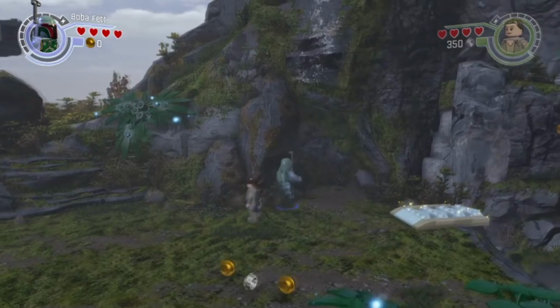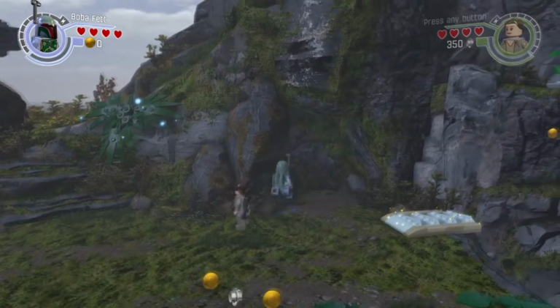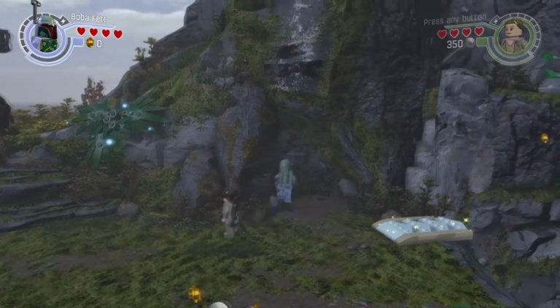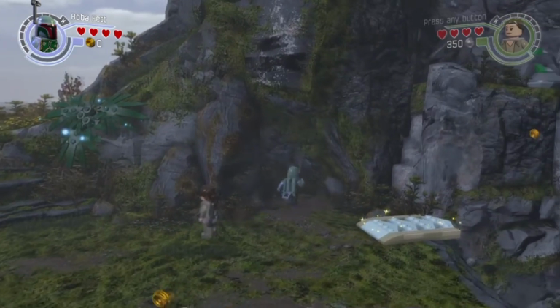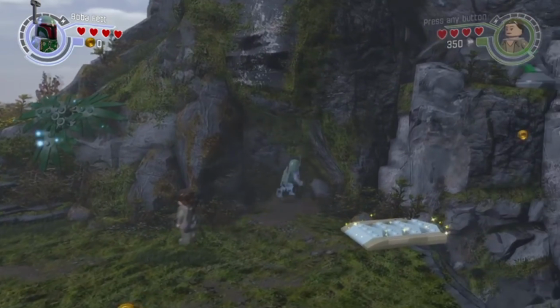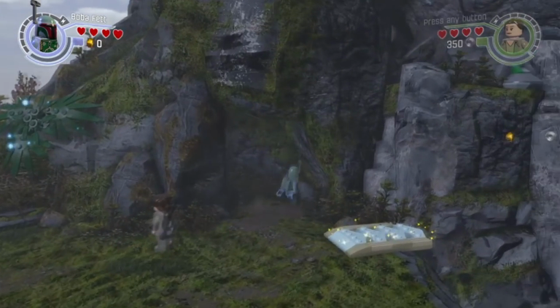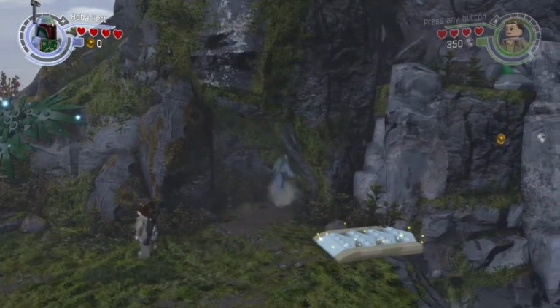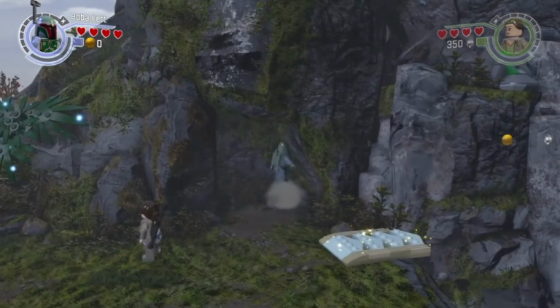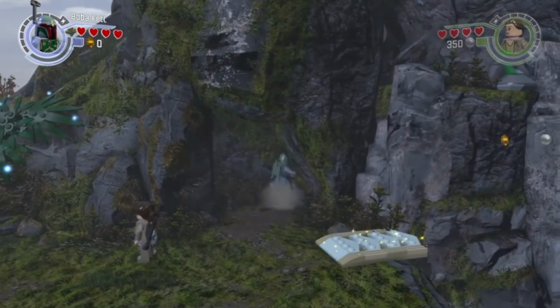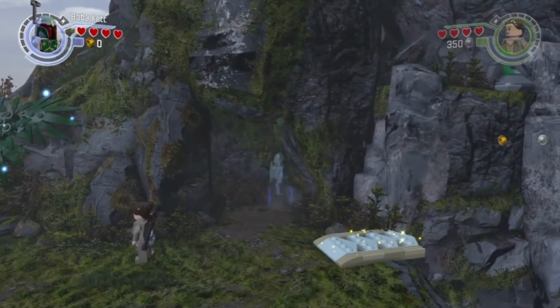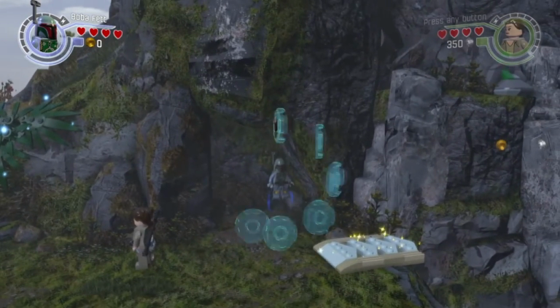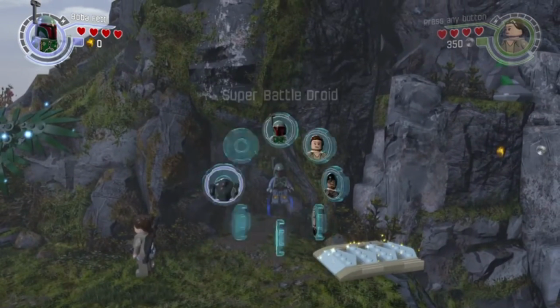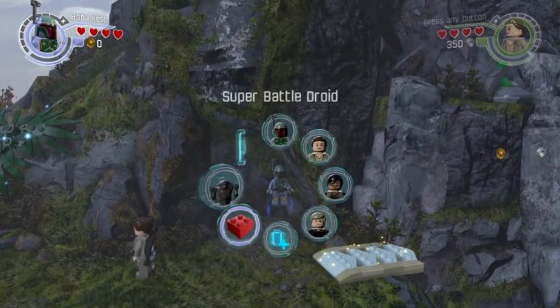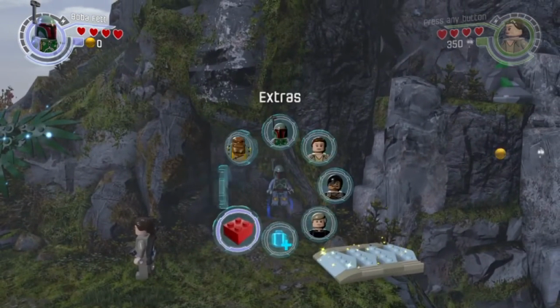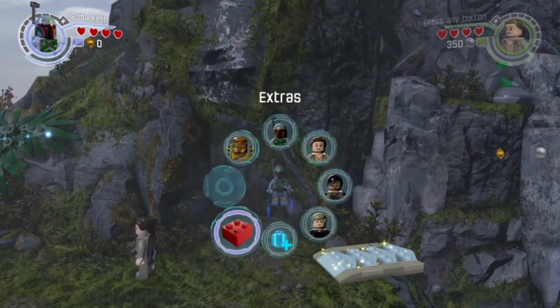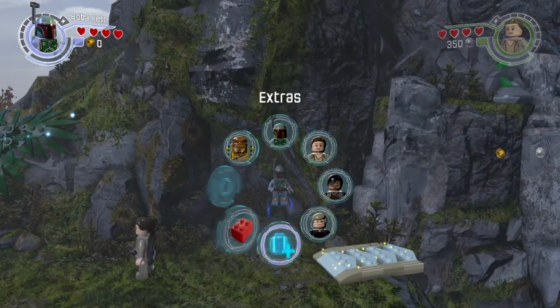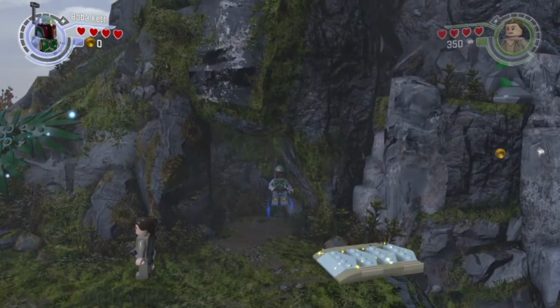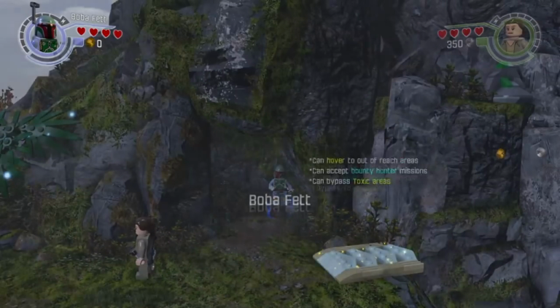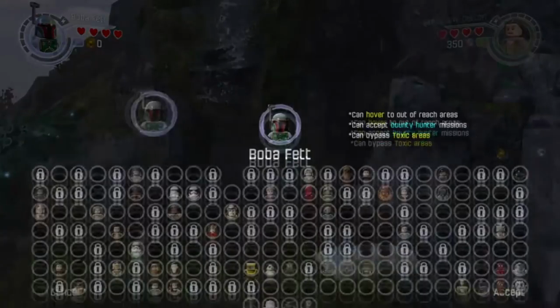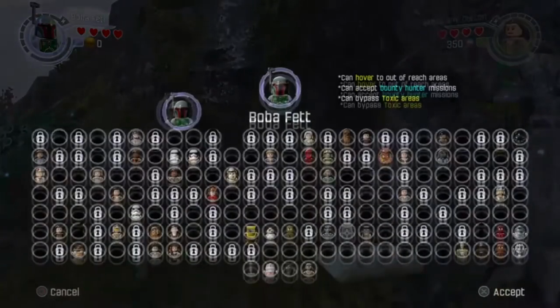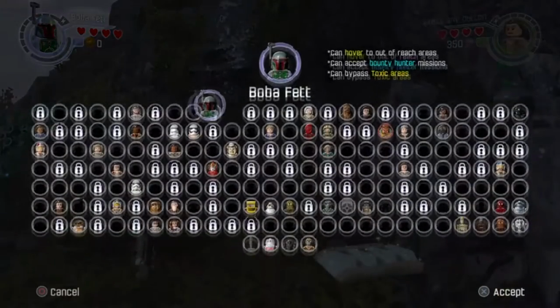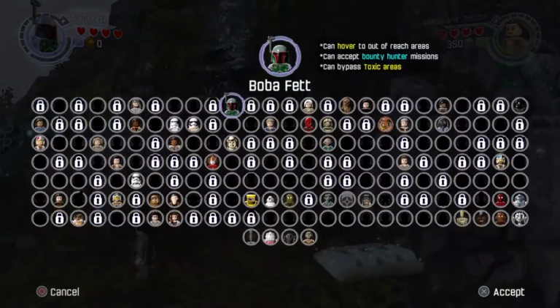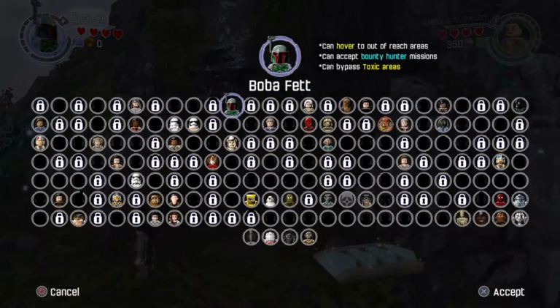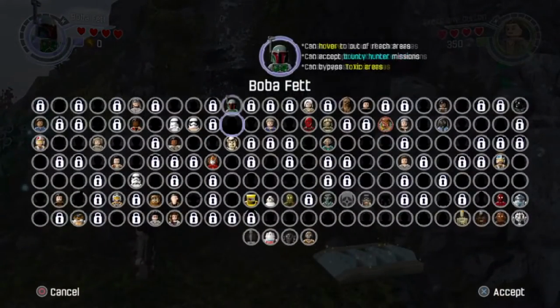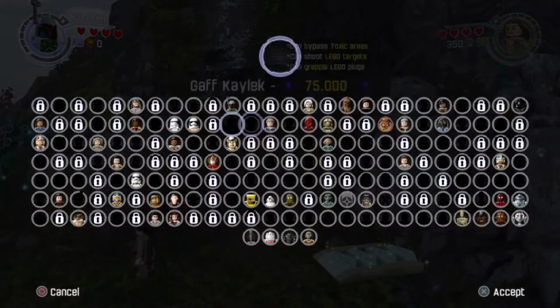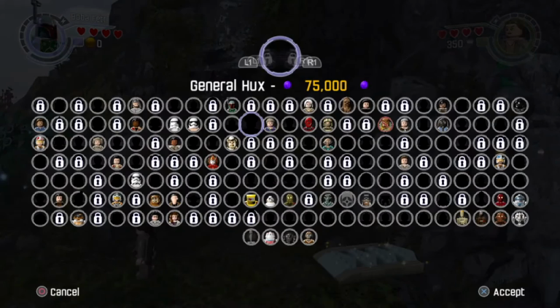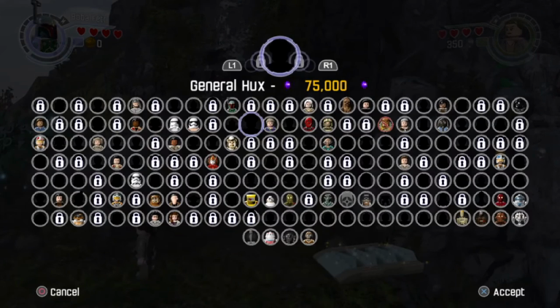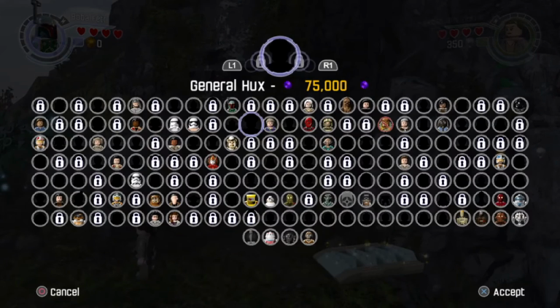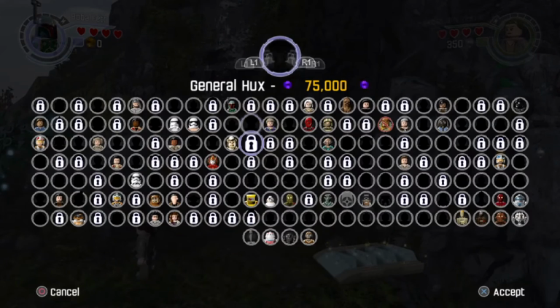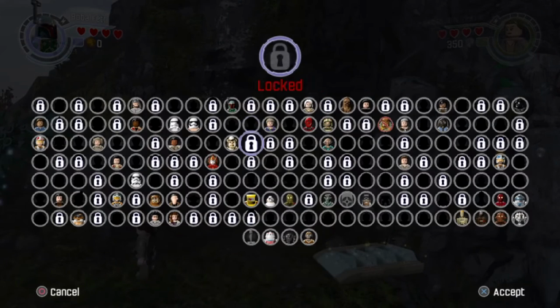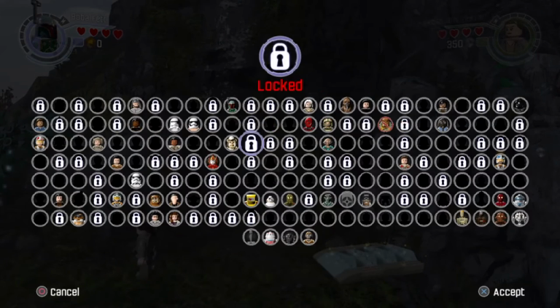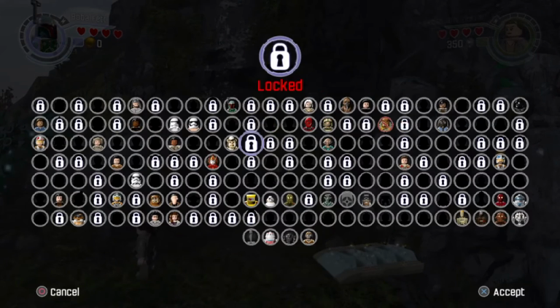Step one: find a cramped space and jump in there with BB-8, so you get in there as tight as possible.